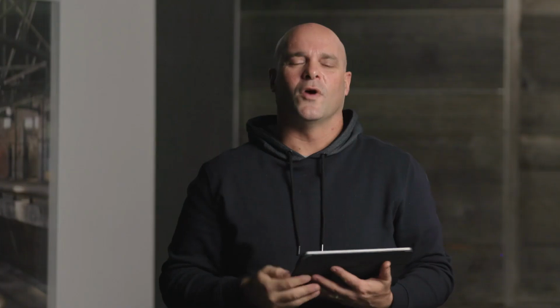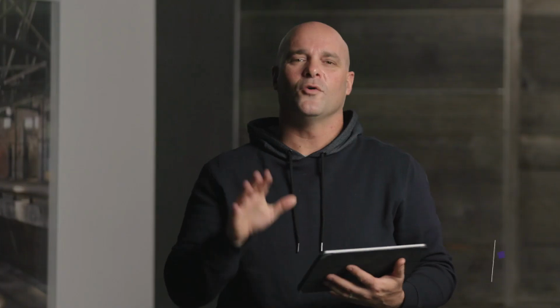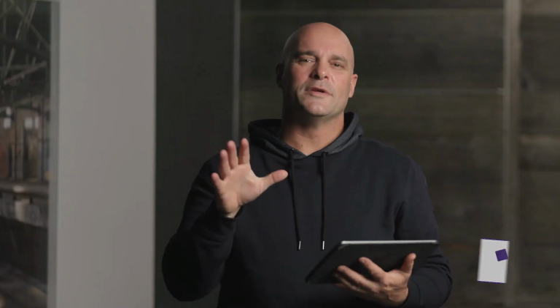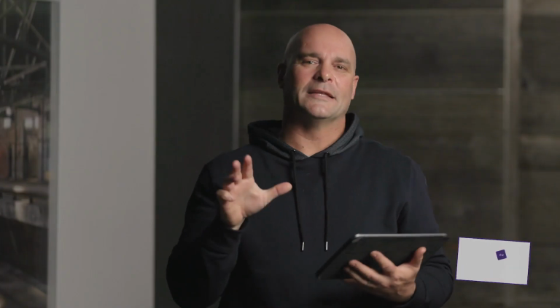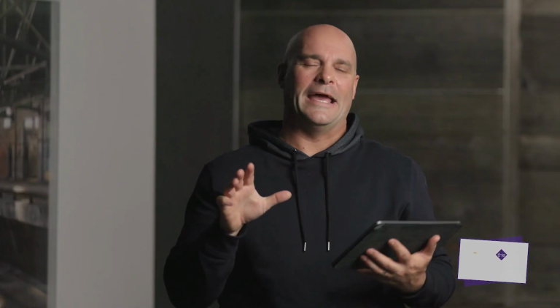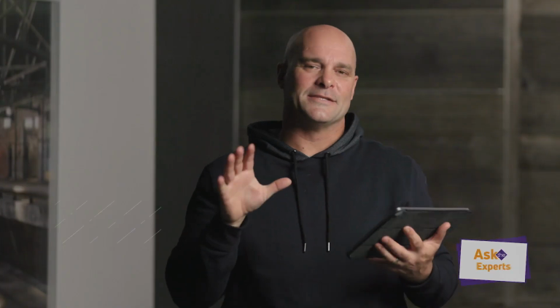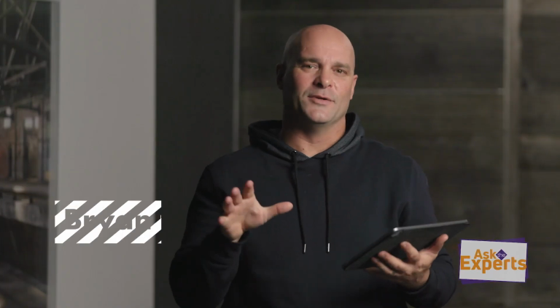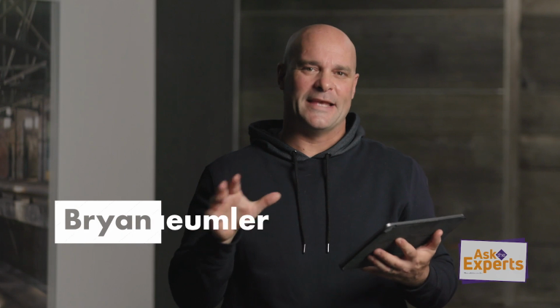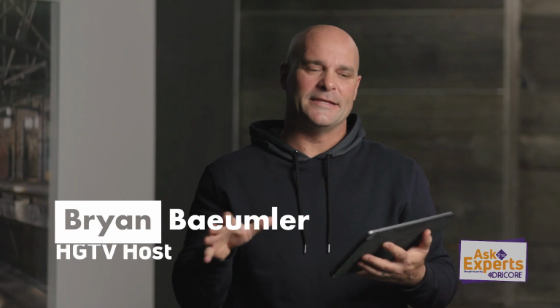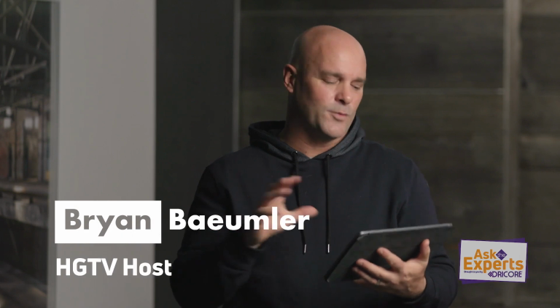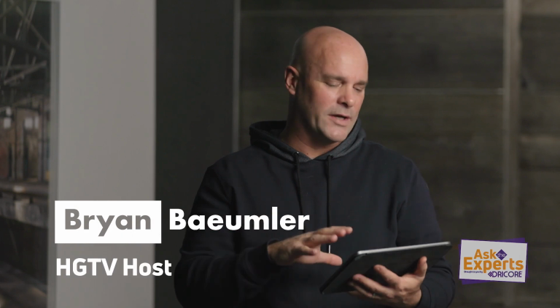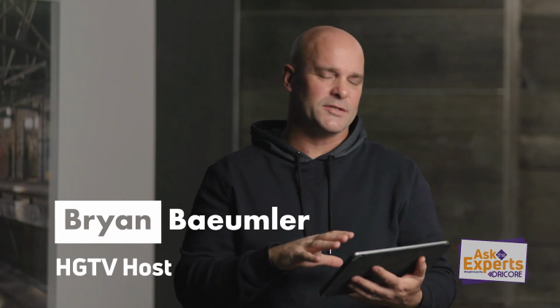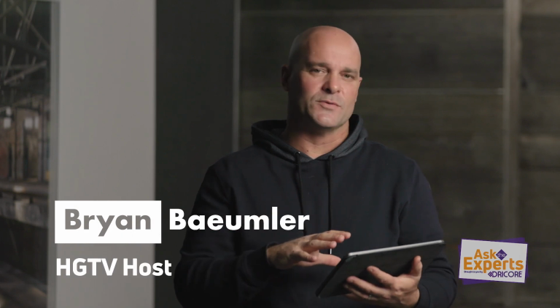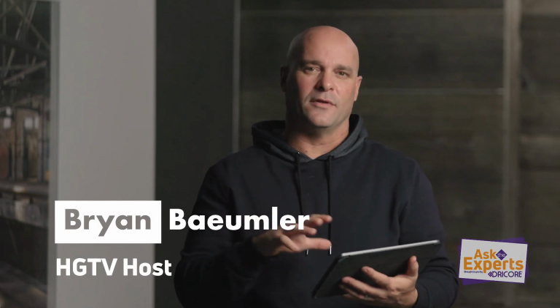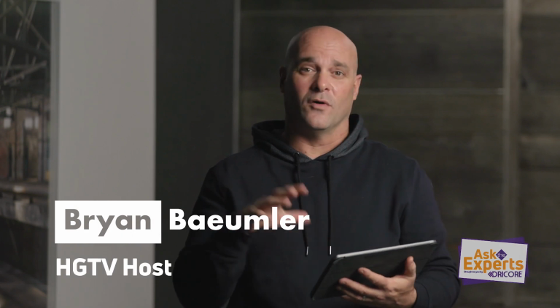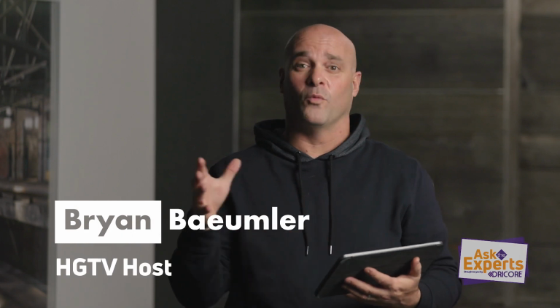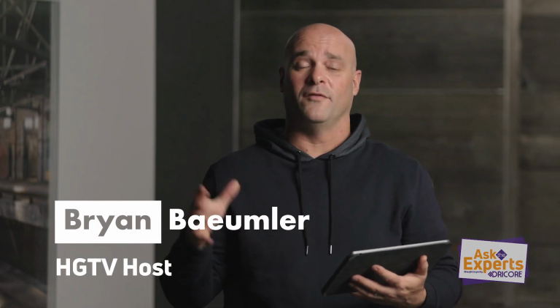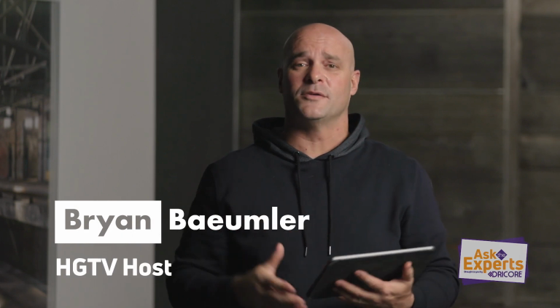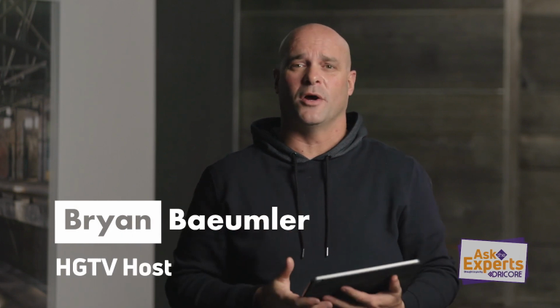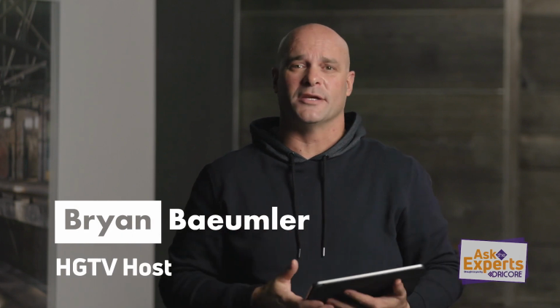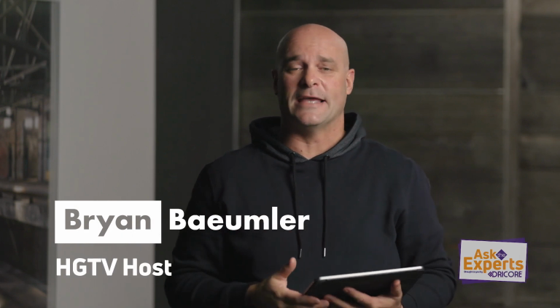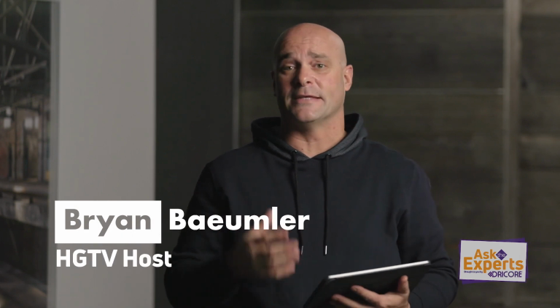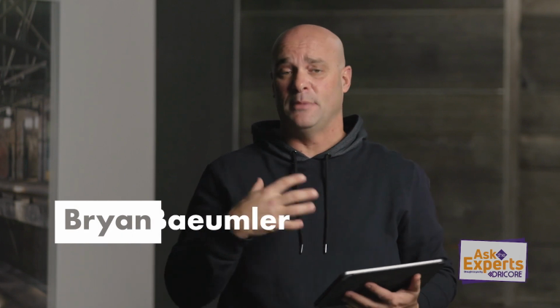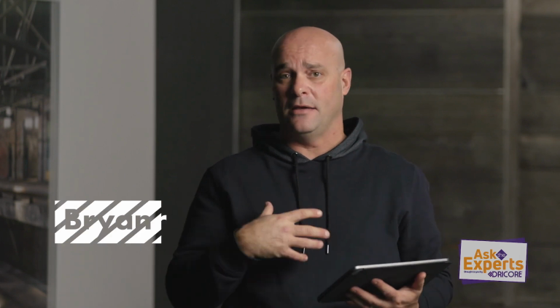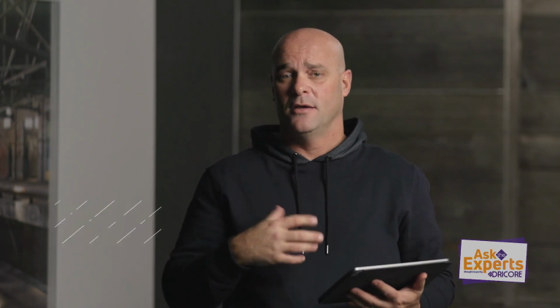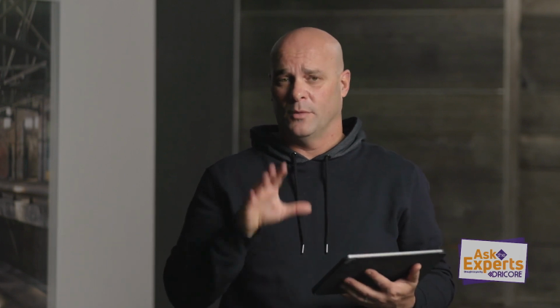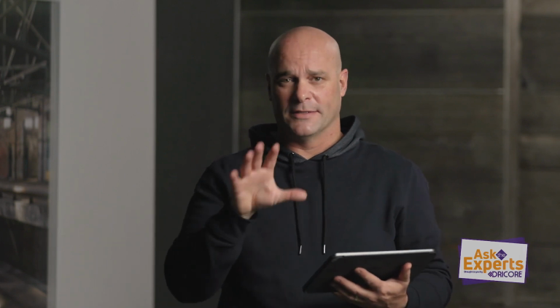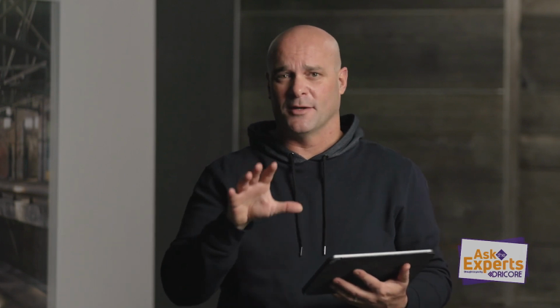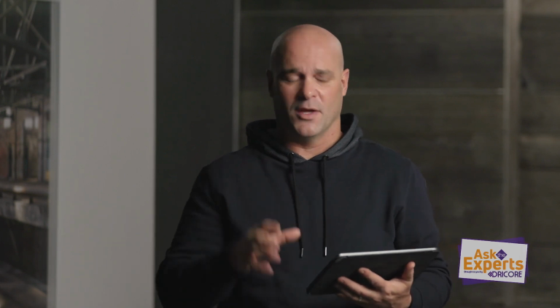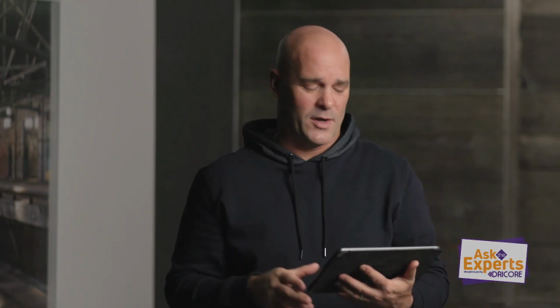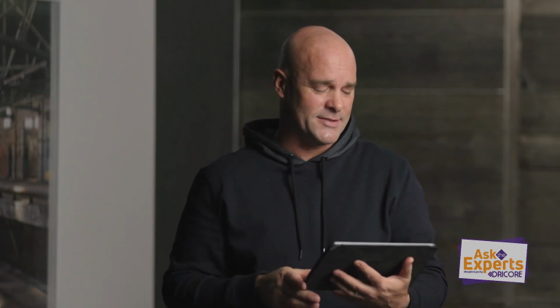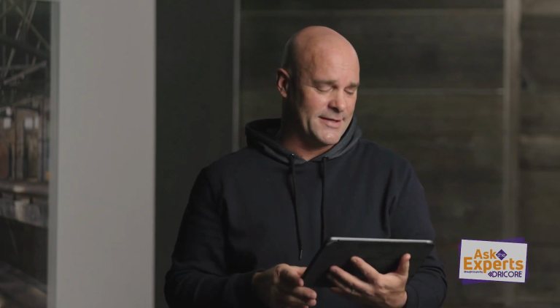Dricor recently asked you to send in some questions with your home renovation projects to ask me. We got a ton of great questions in.